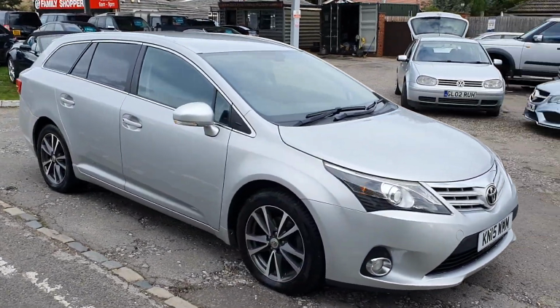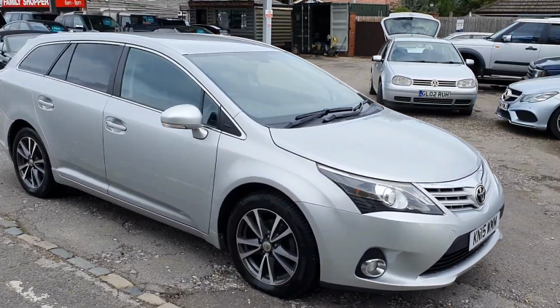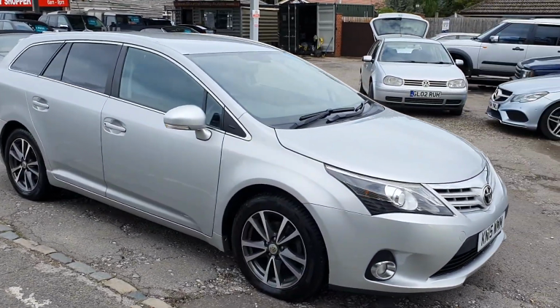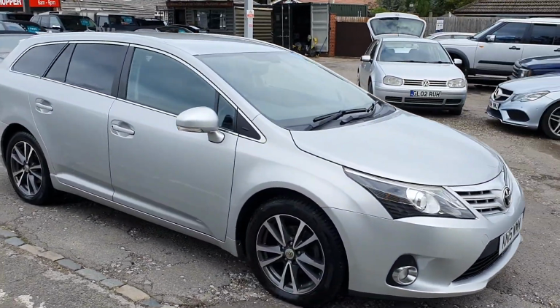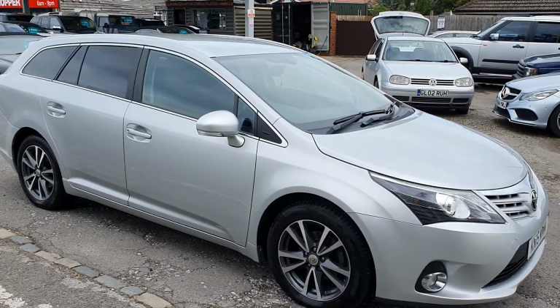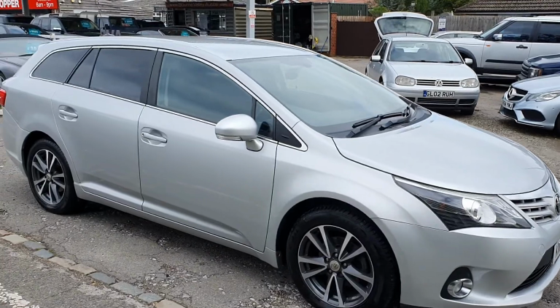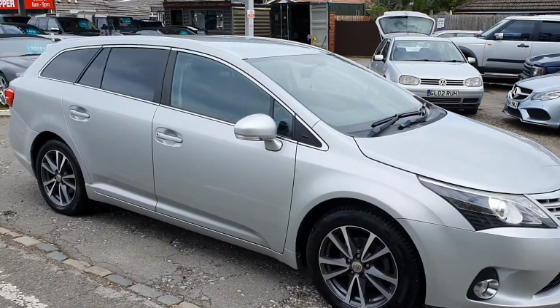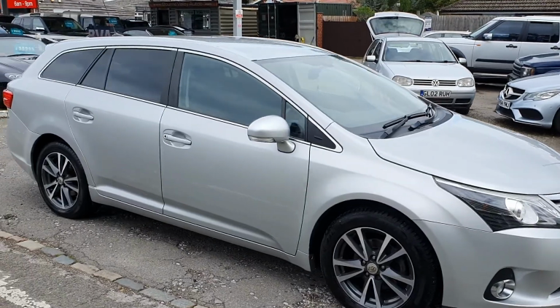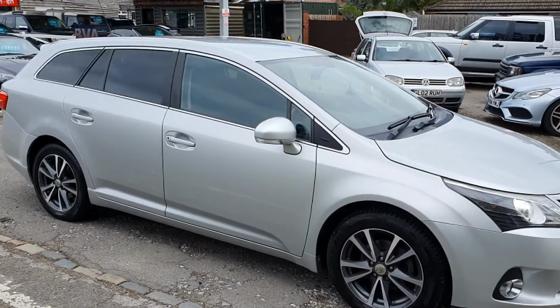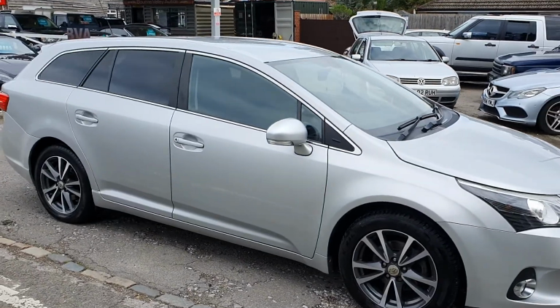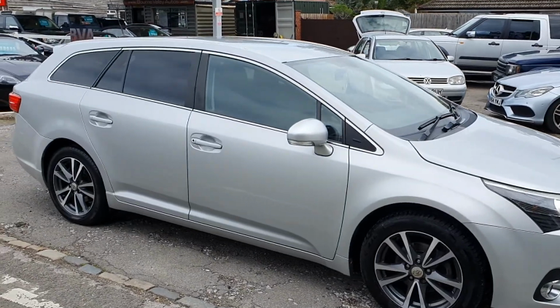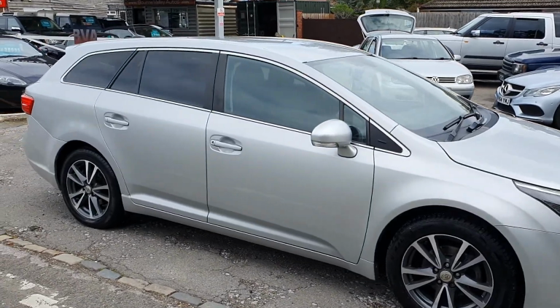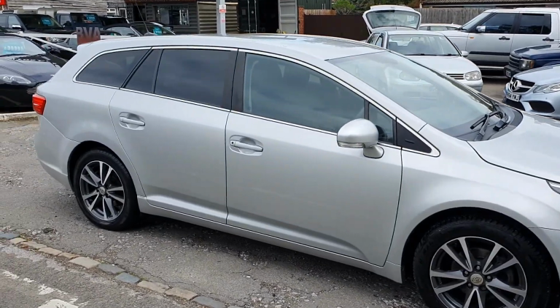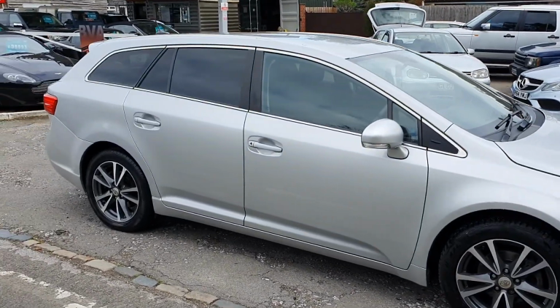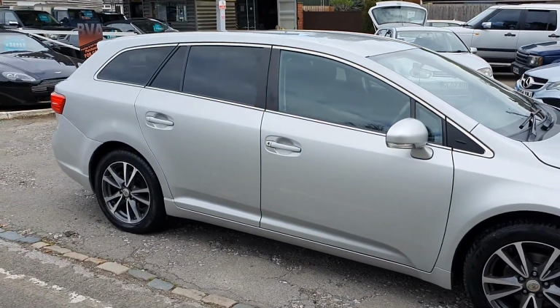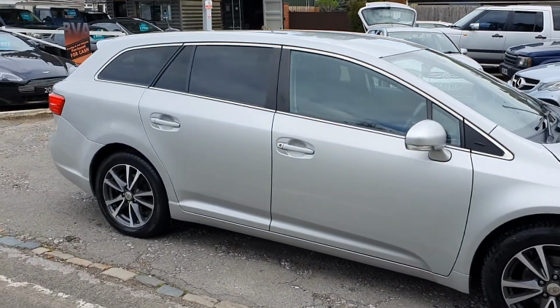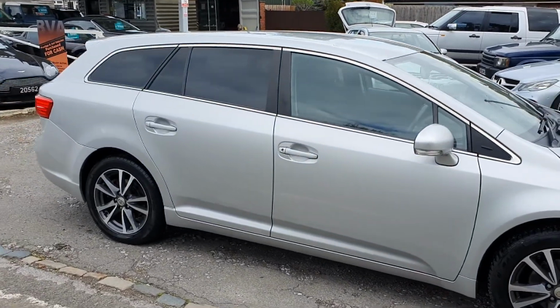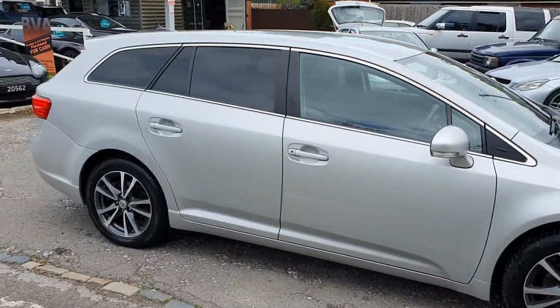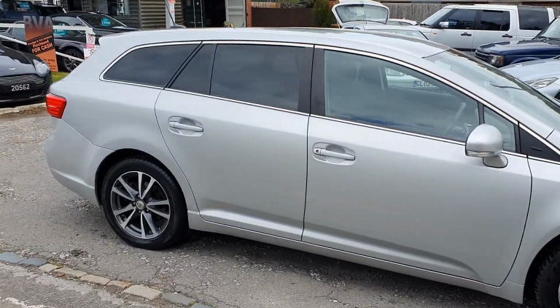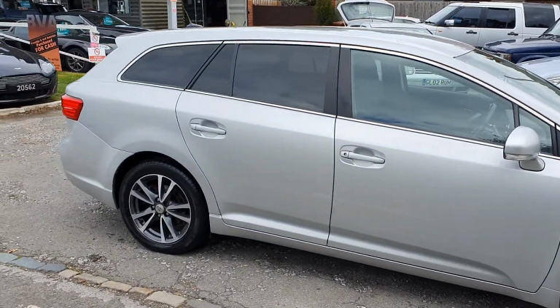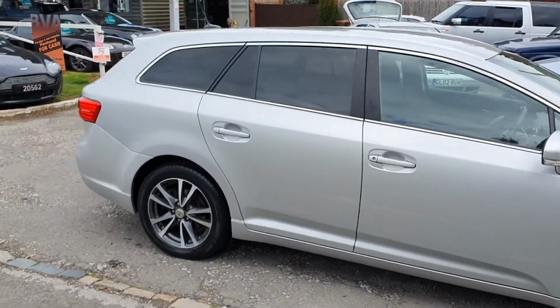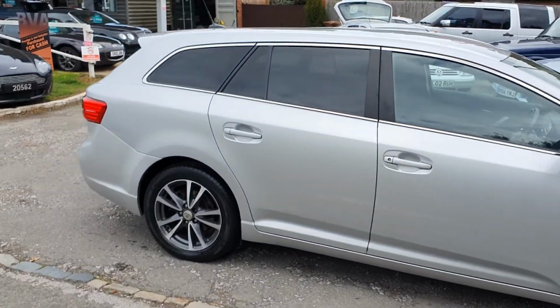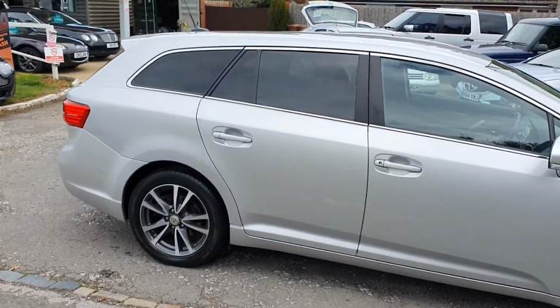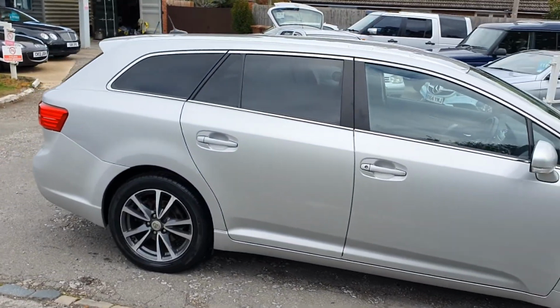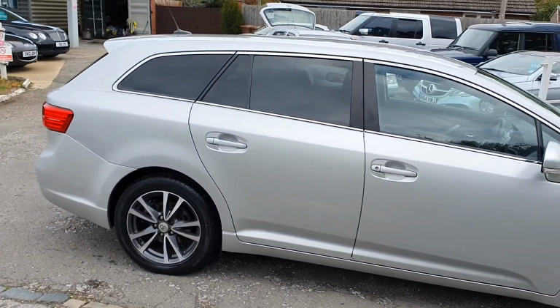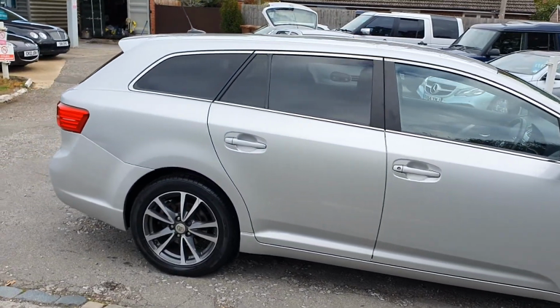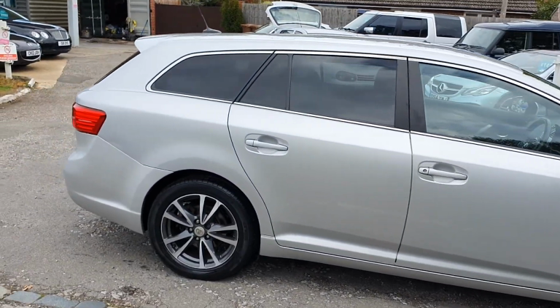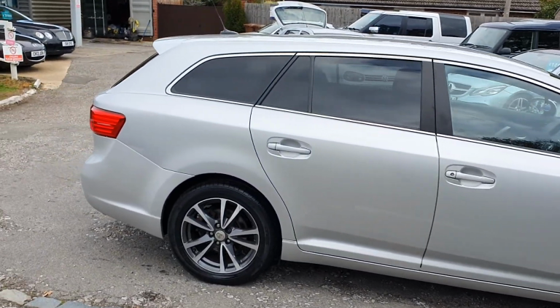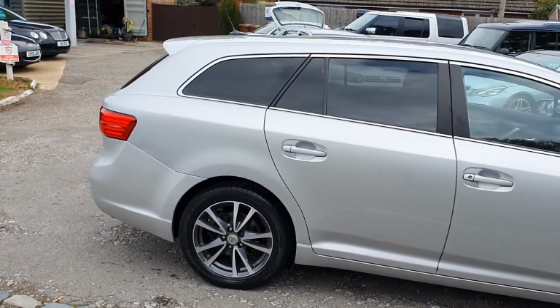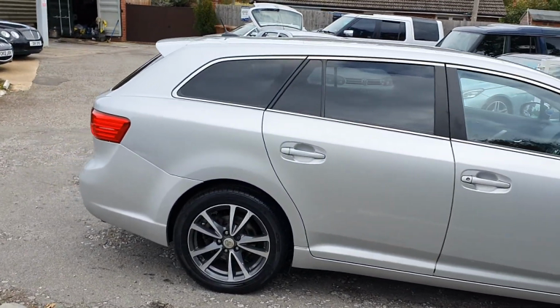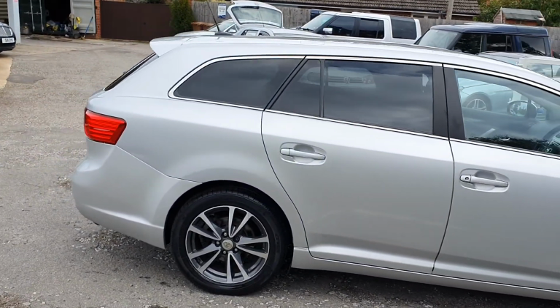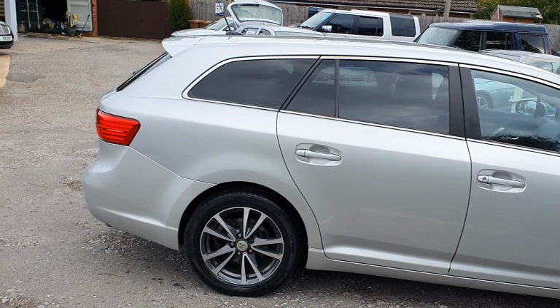The car will come with a brand new MOT and a three-month warranty. If there's any drama, she can come back to us and we'll take care of that for you.